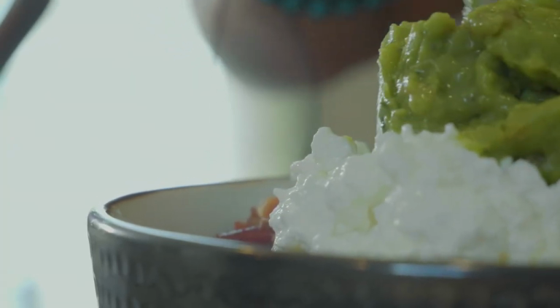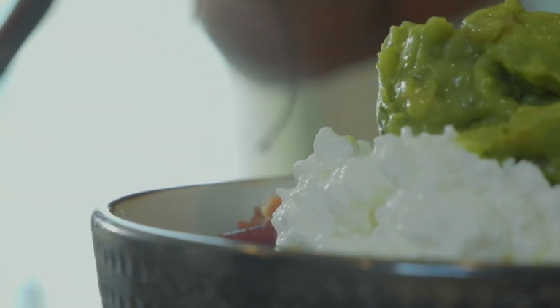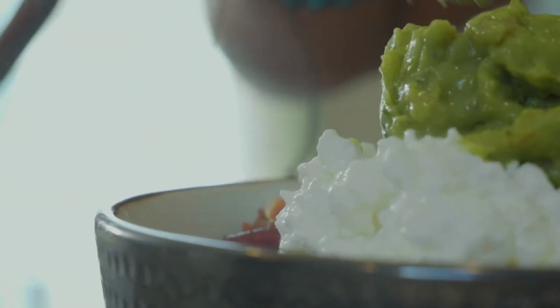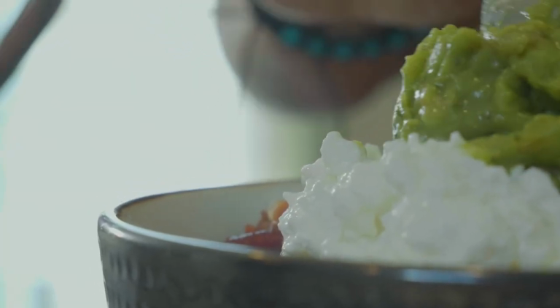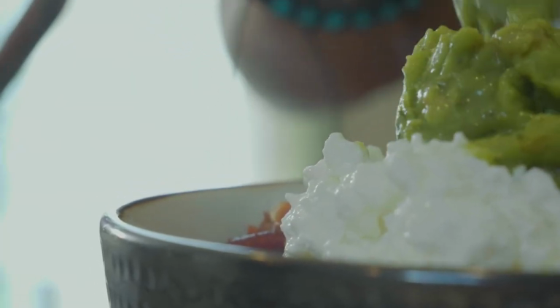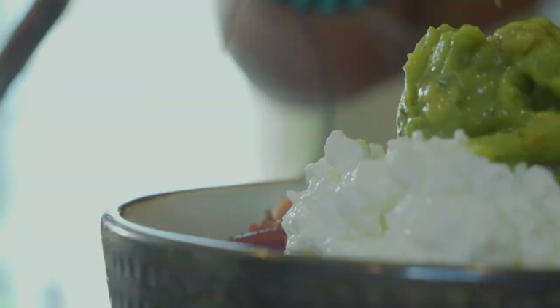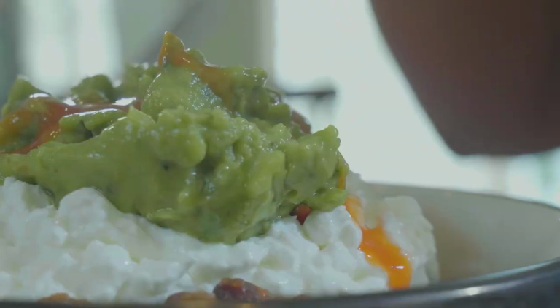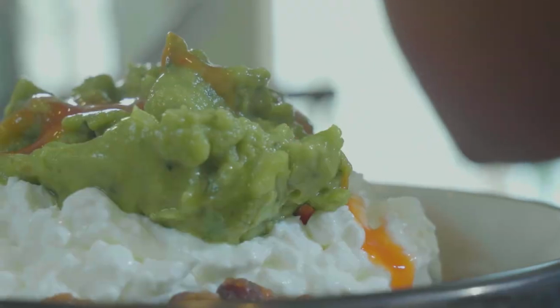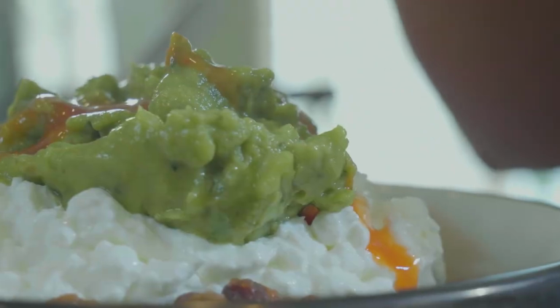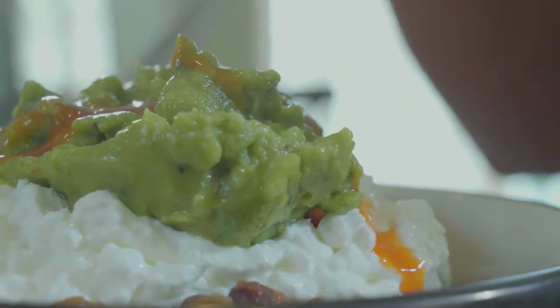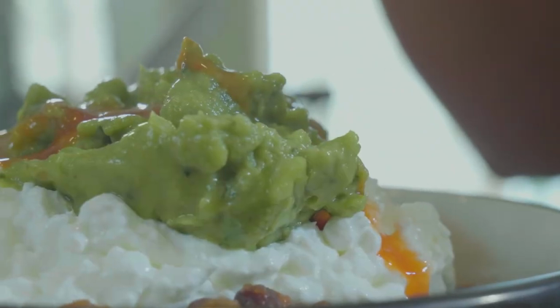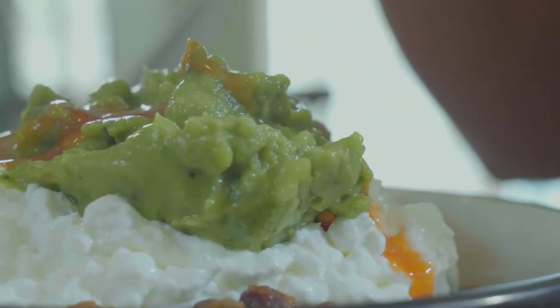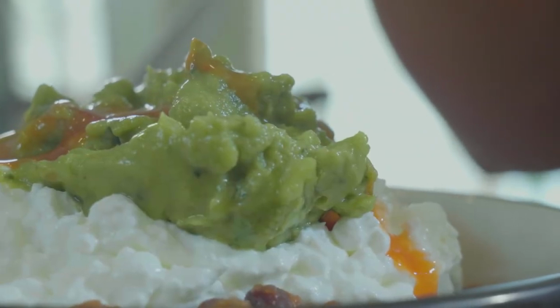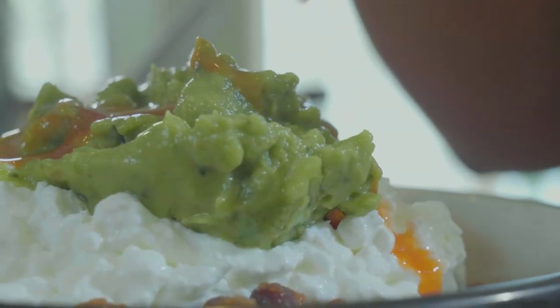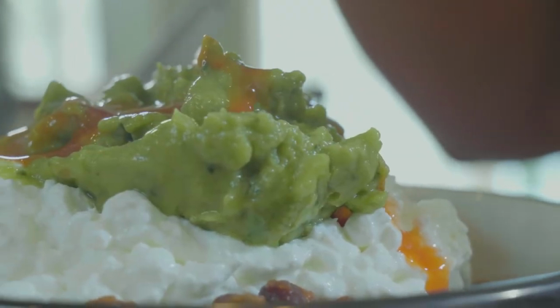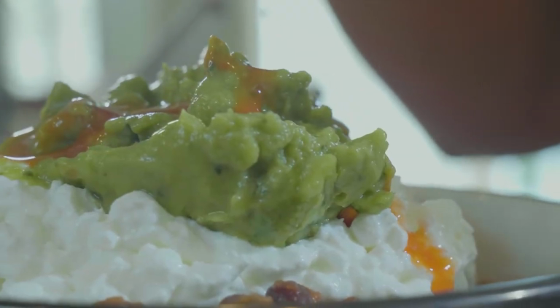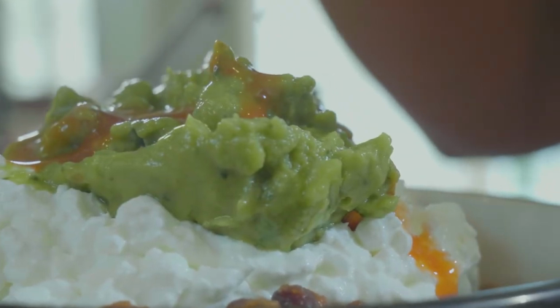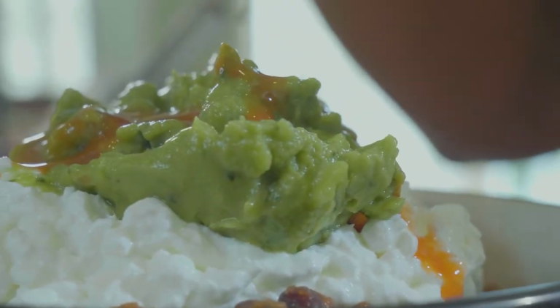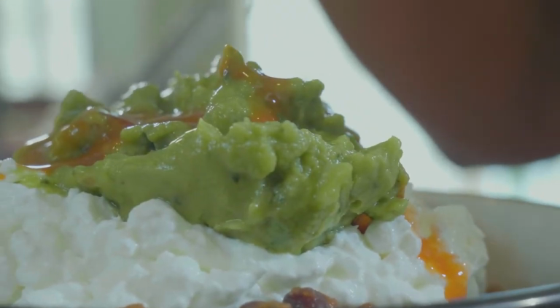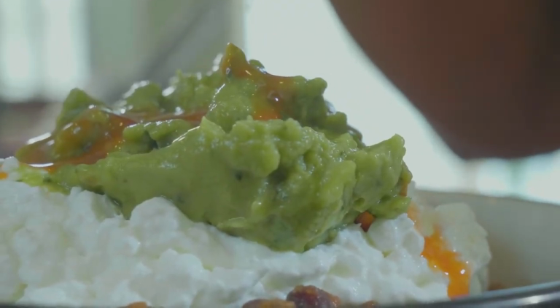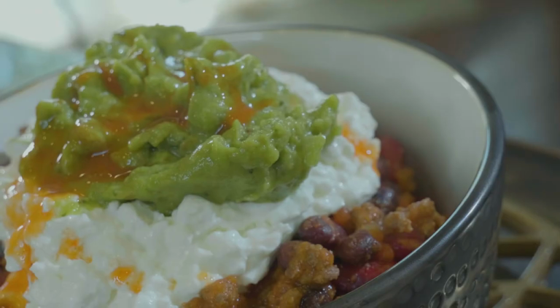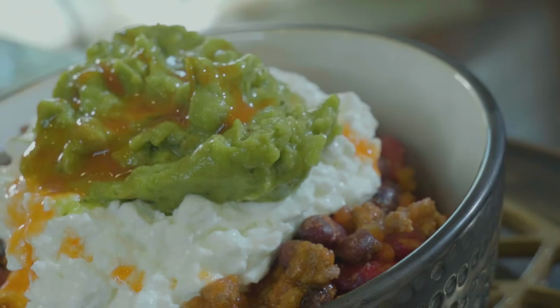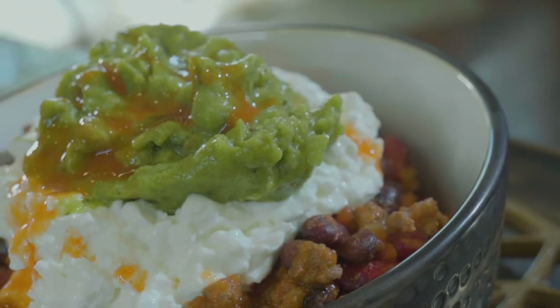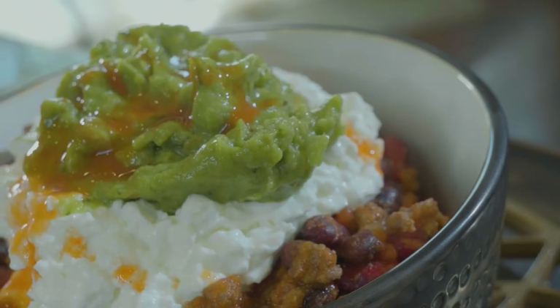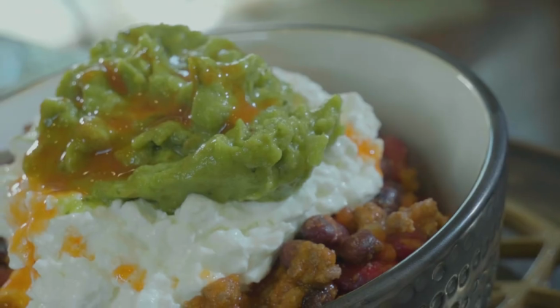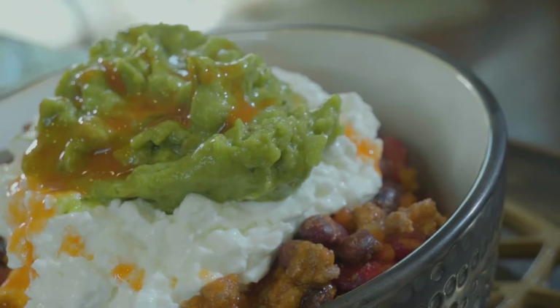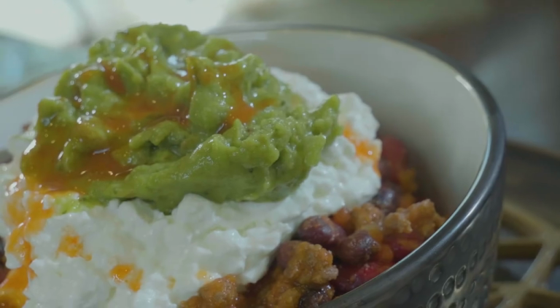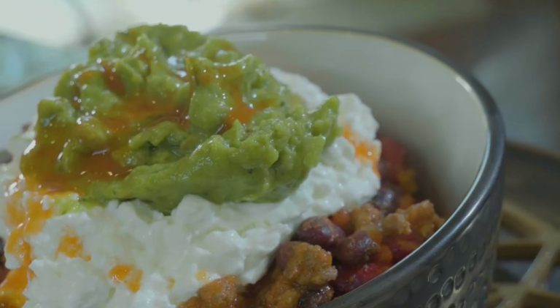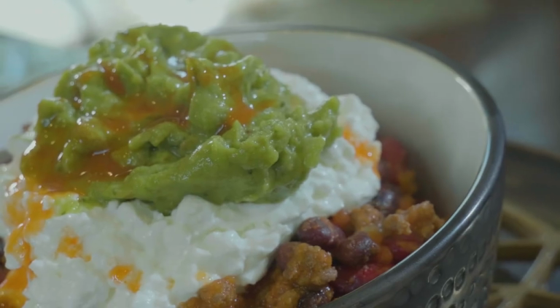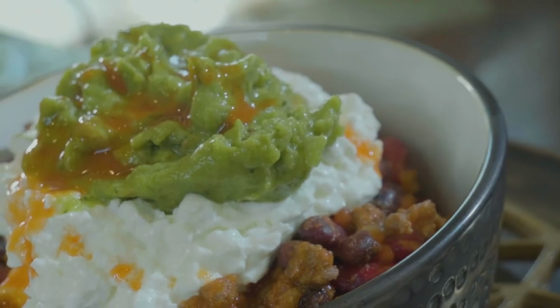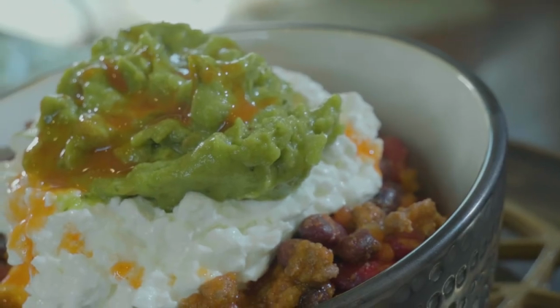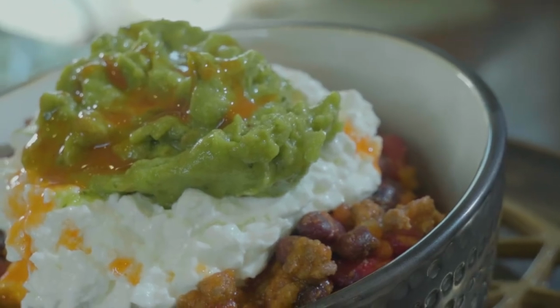Super simple chili recipe. We're just going to top it with some cottage cheese and guacamole, and some hot sauce if you like it spicy.